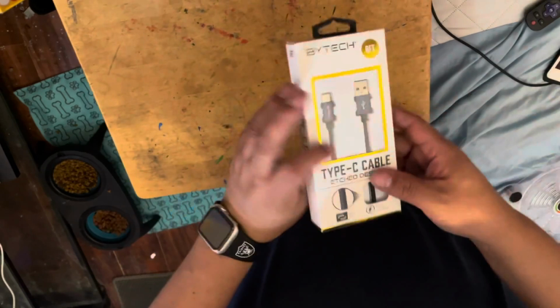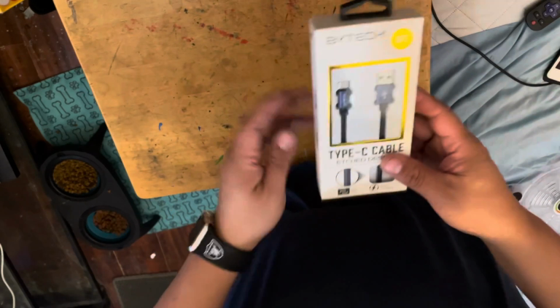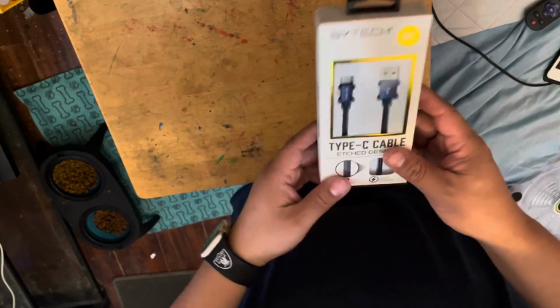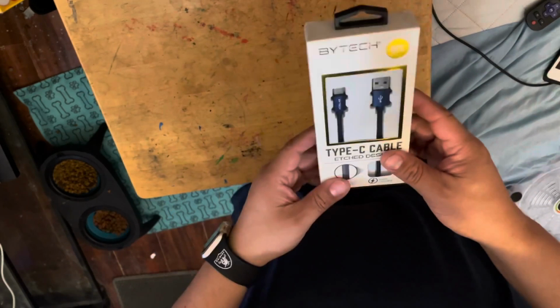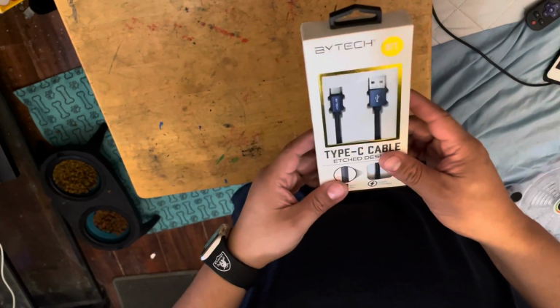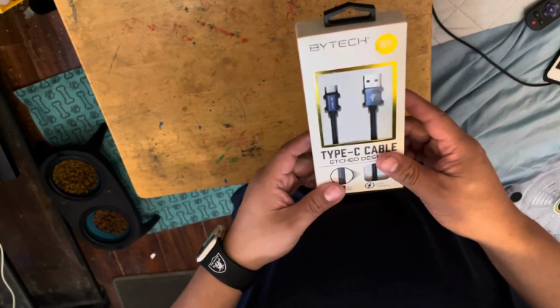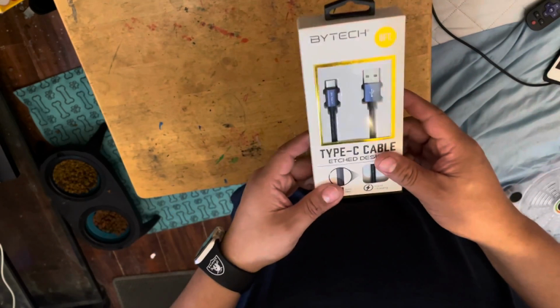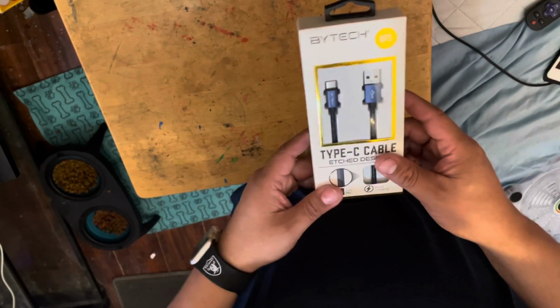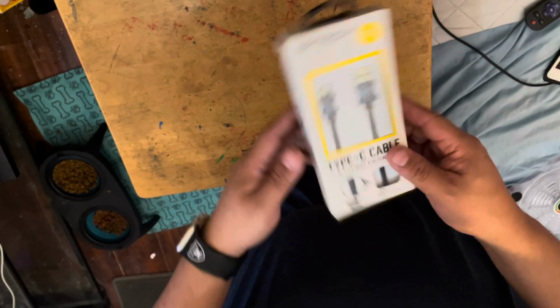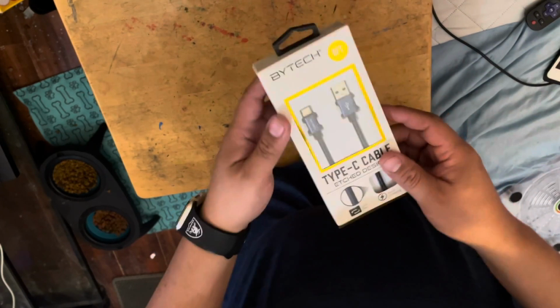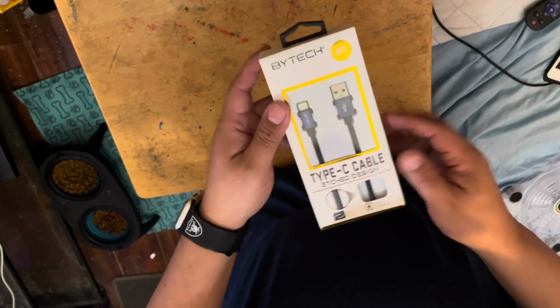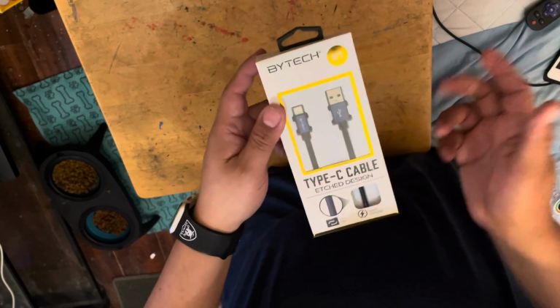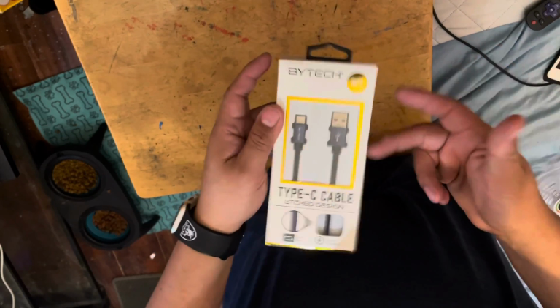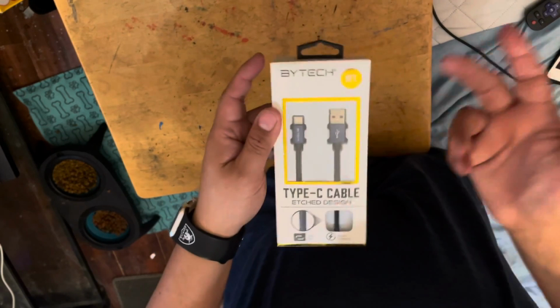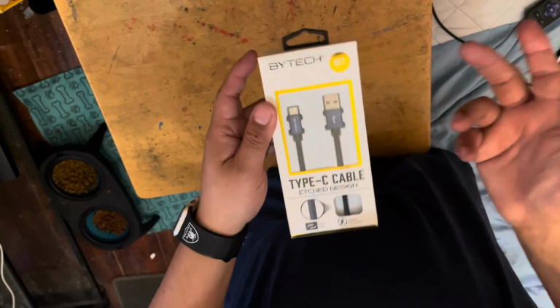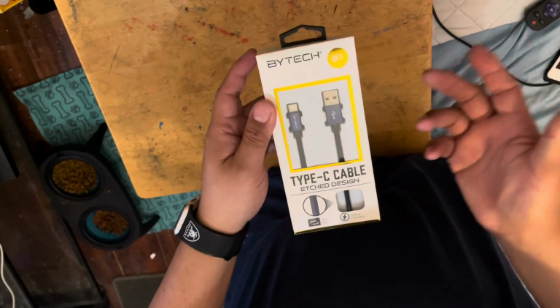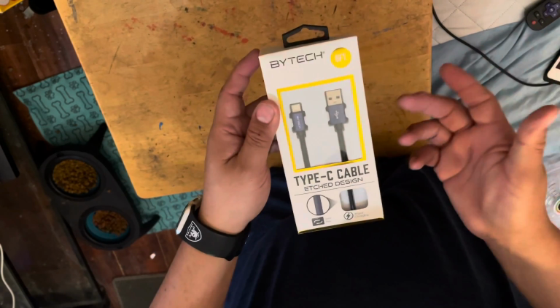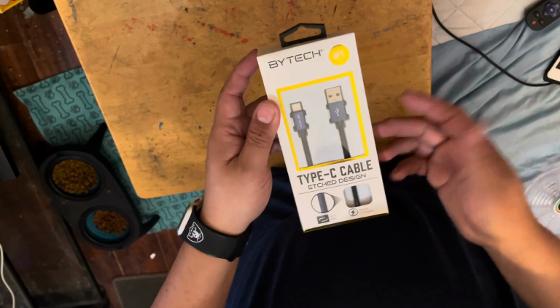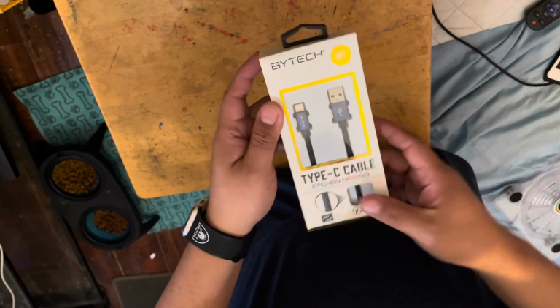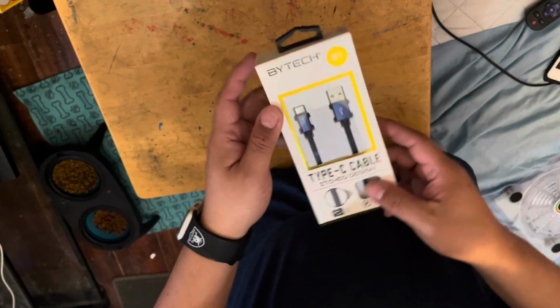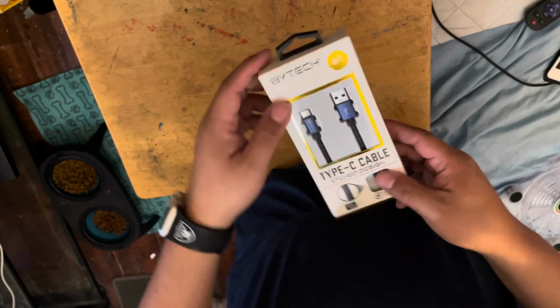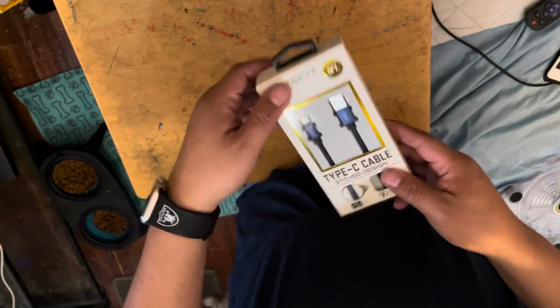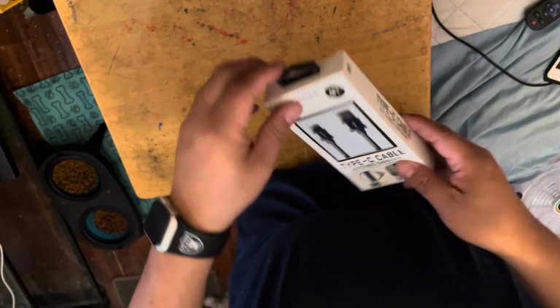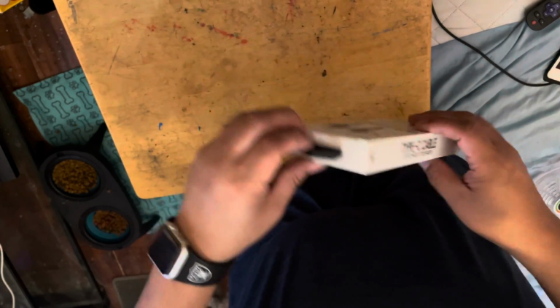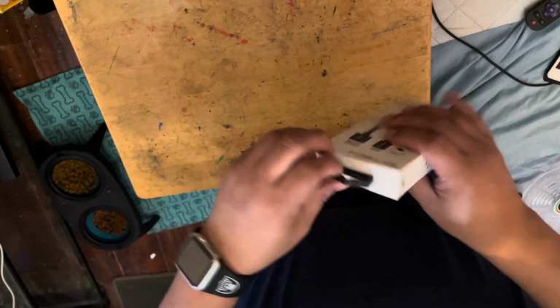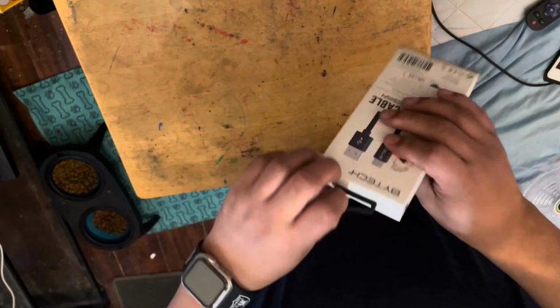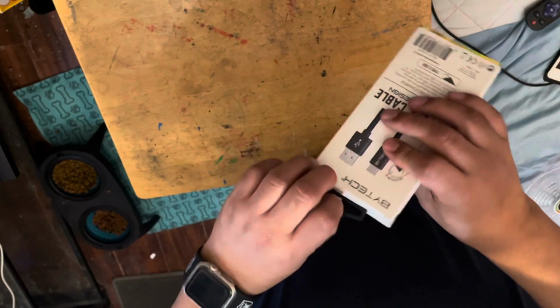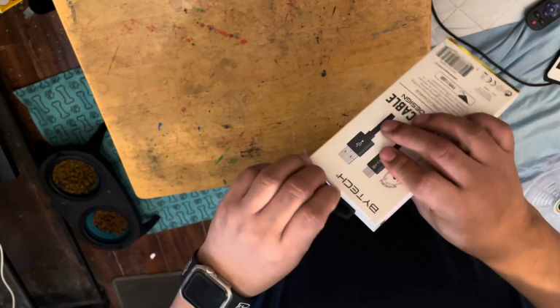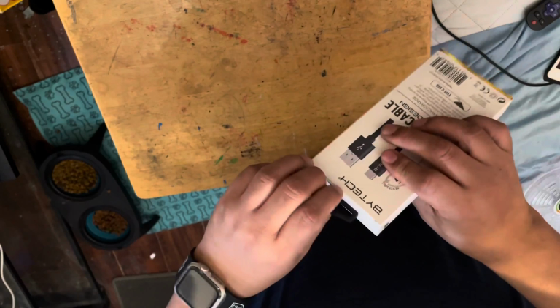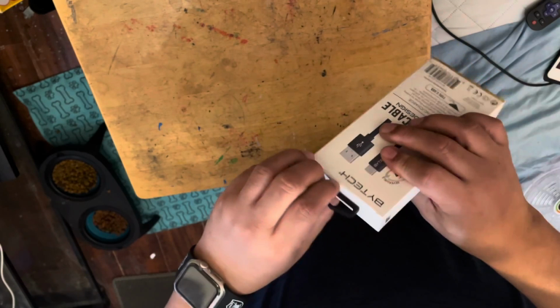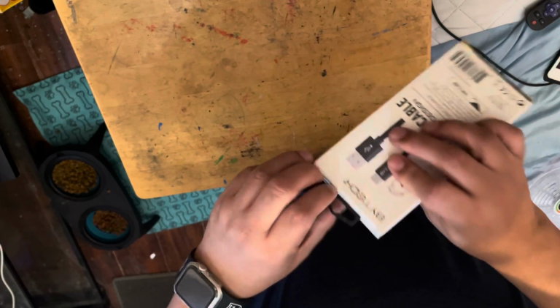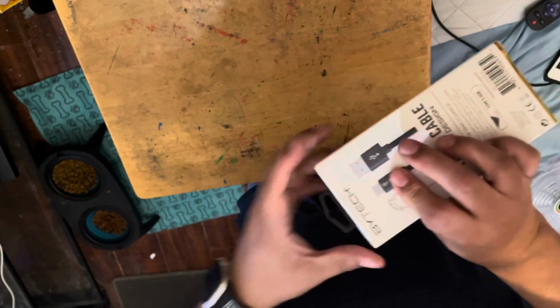And the final one — just a regular USB-C cable.